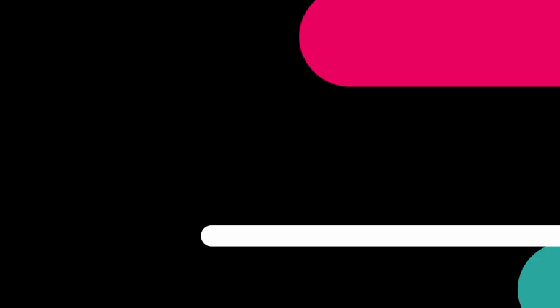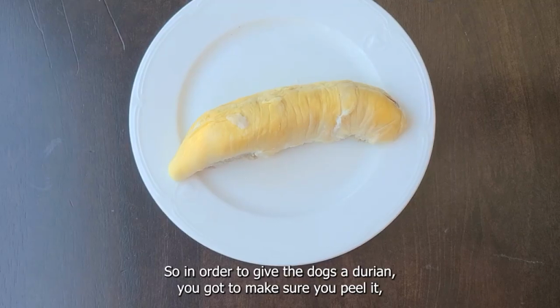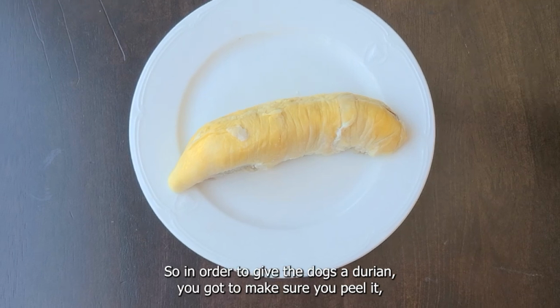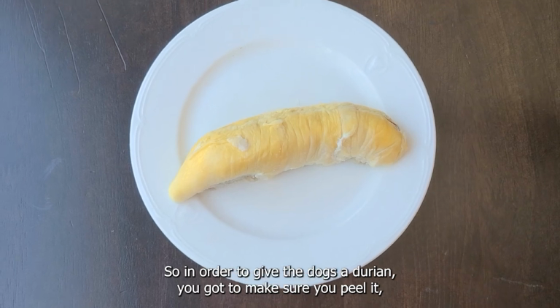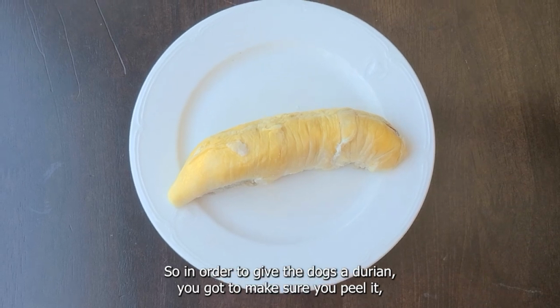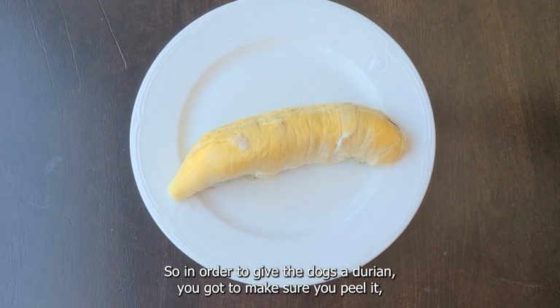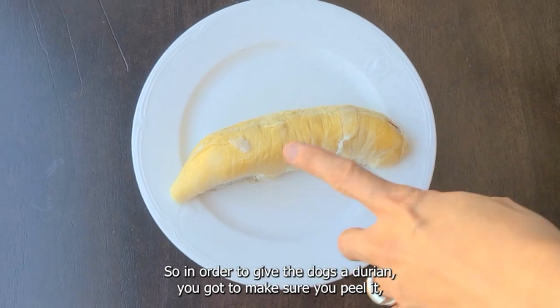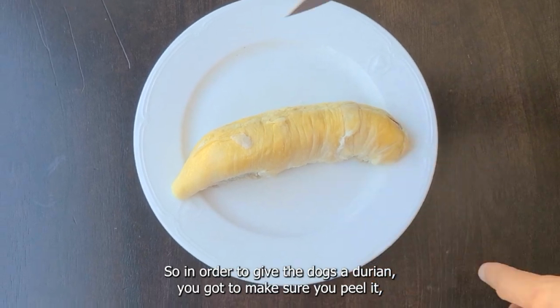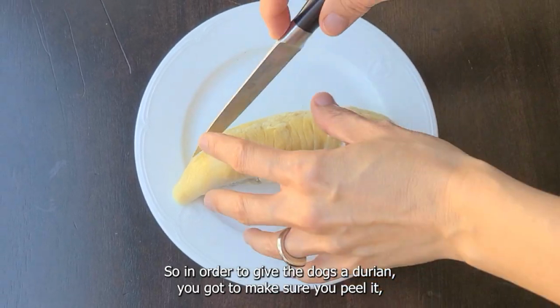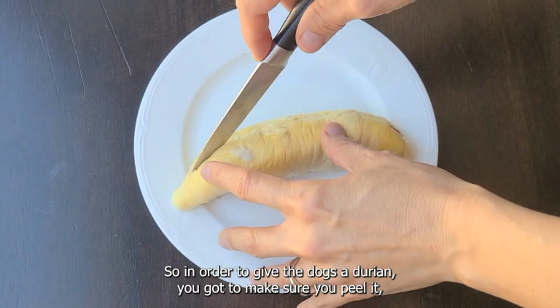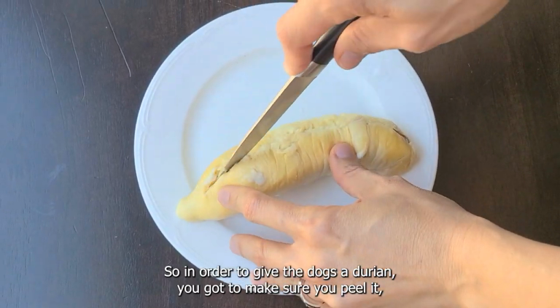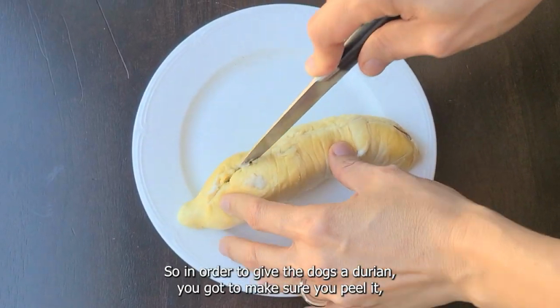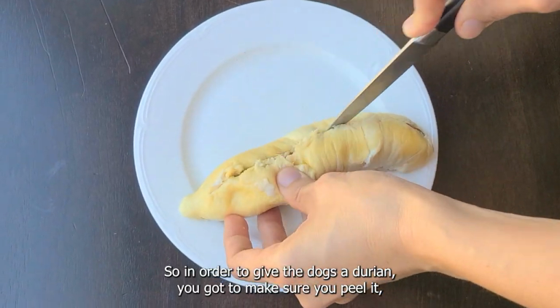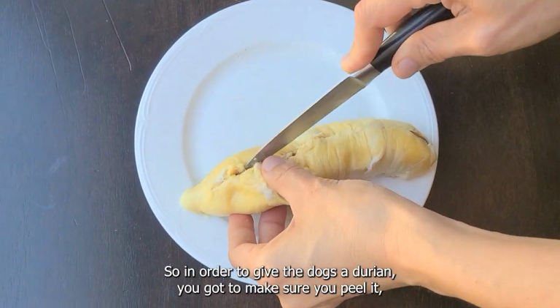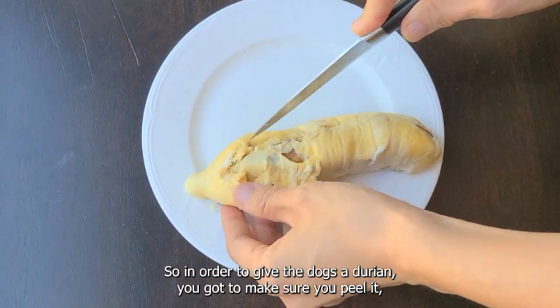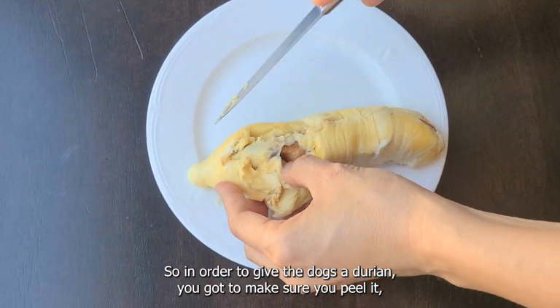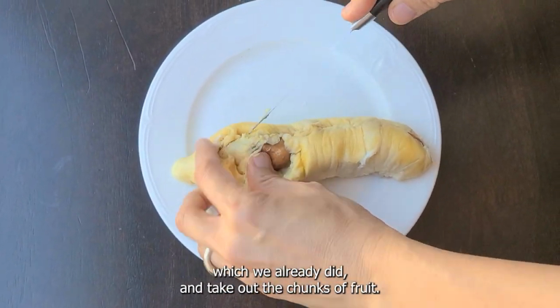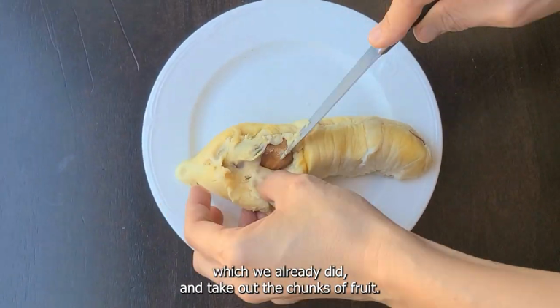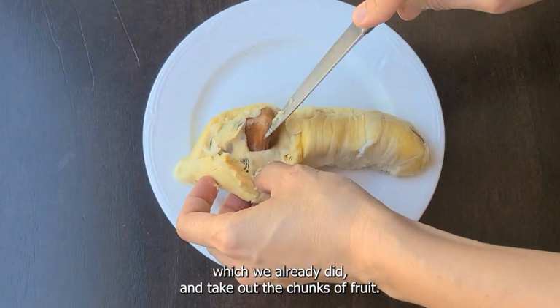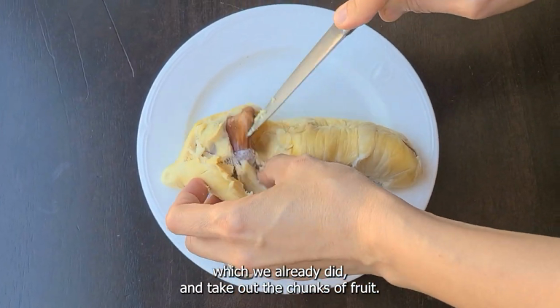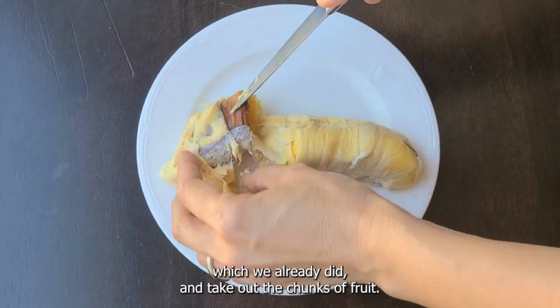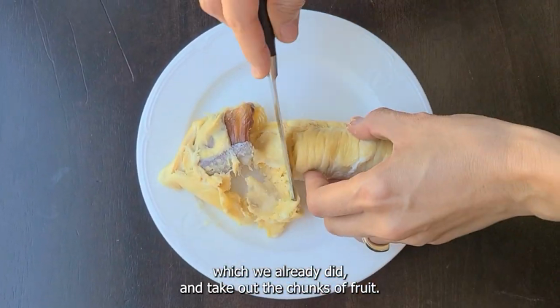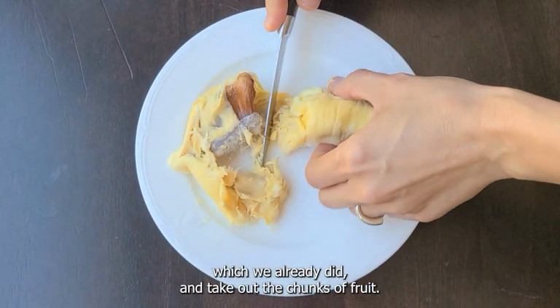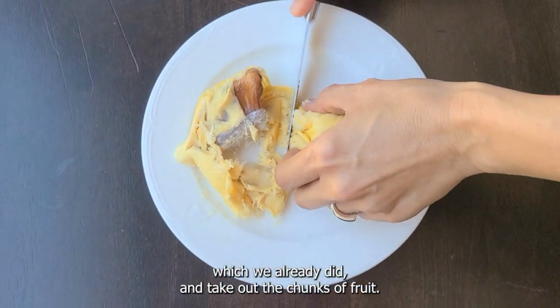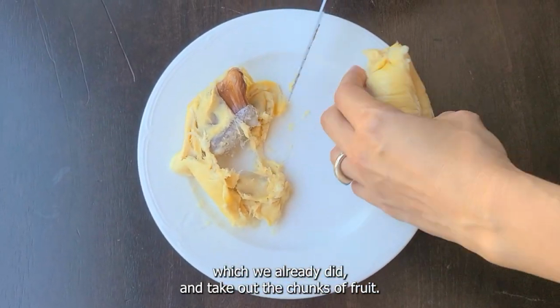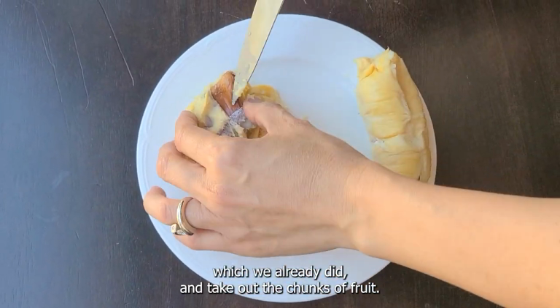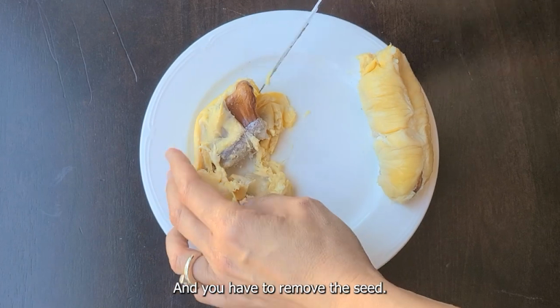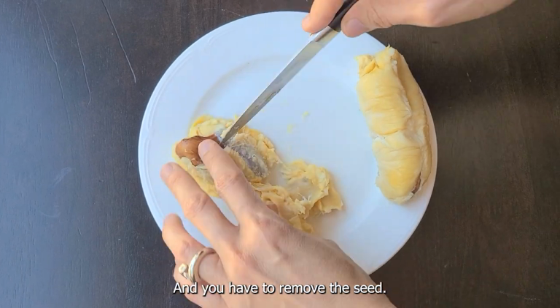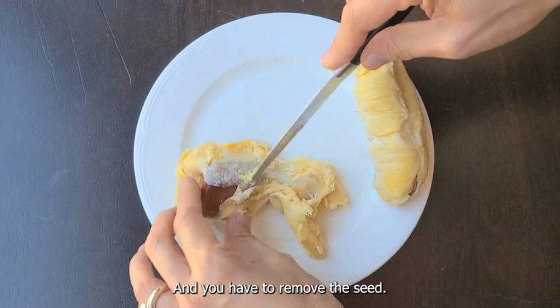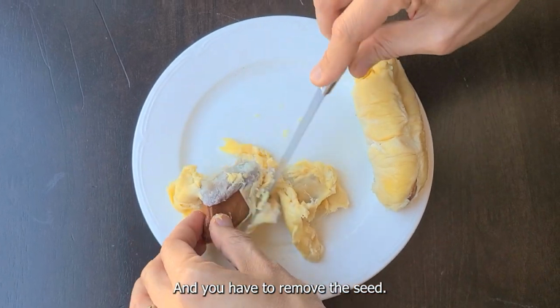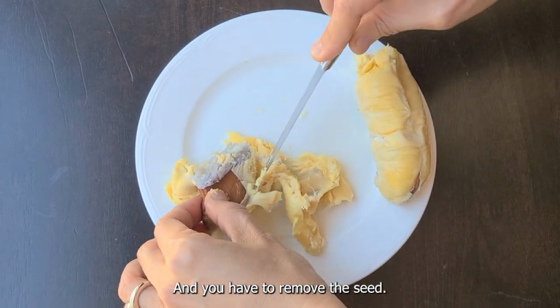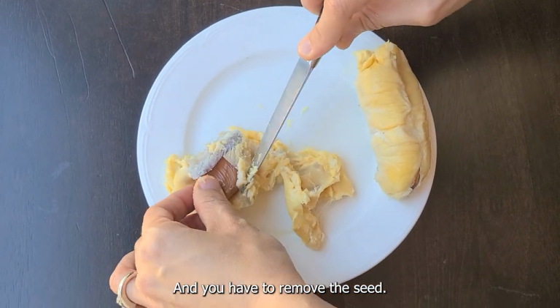So in order to give the dogs the durian, you gotta make sure you peel it, which we already did. You take out the chunks of fruit and you have to remove the seed.